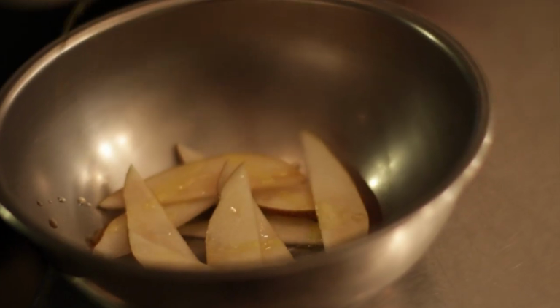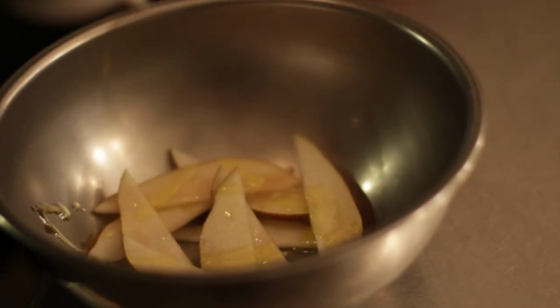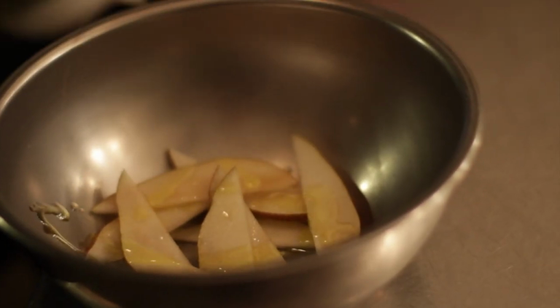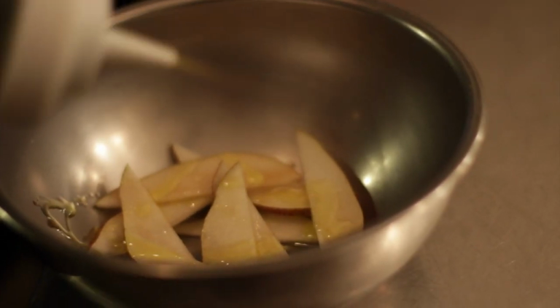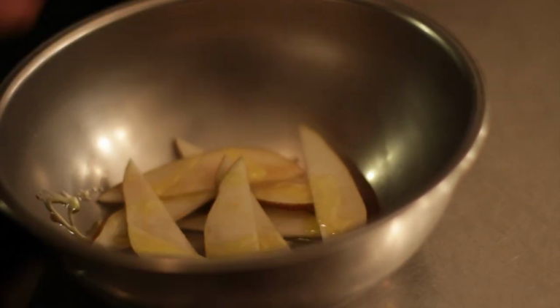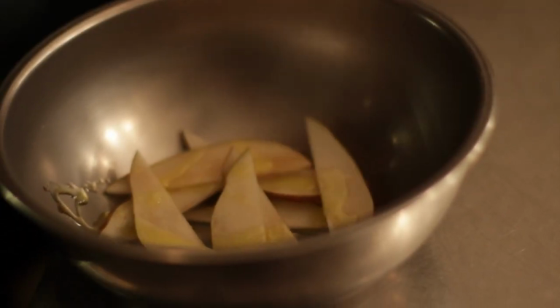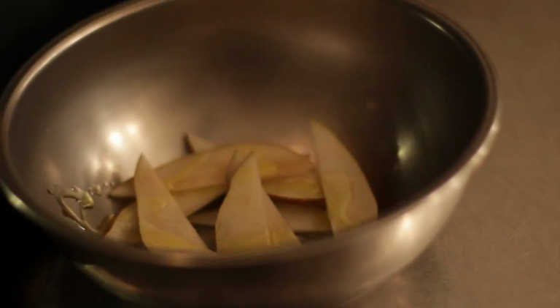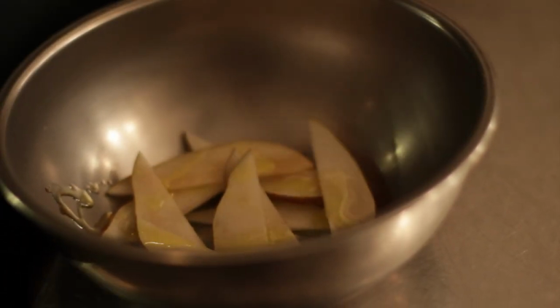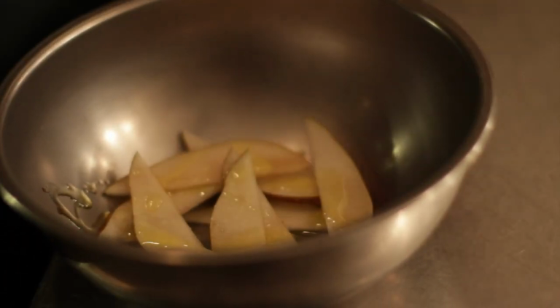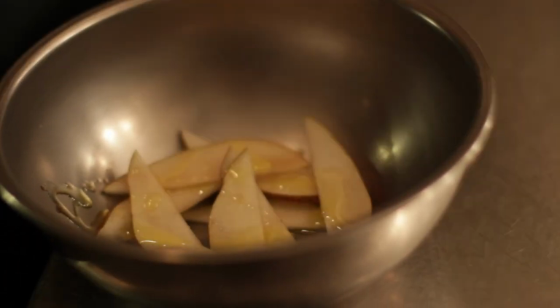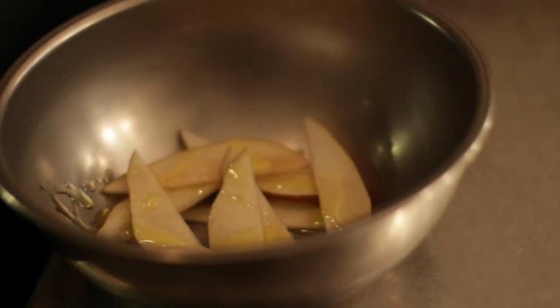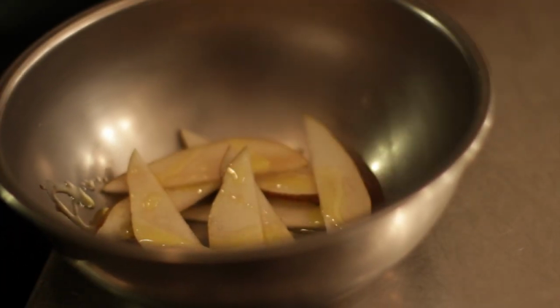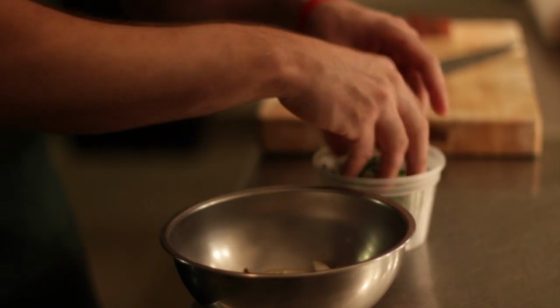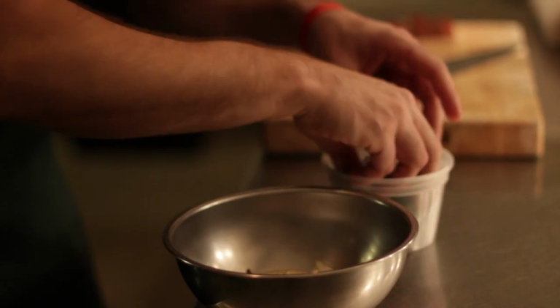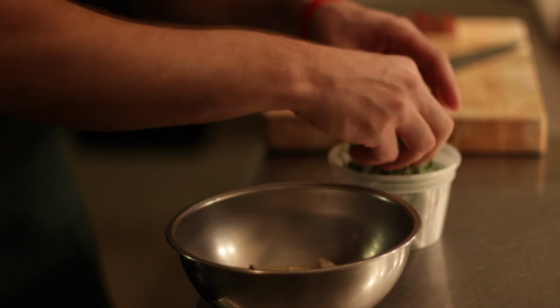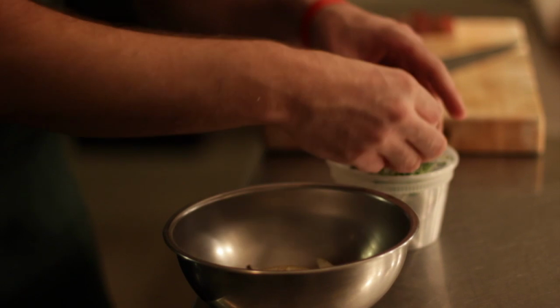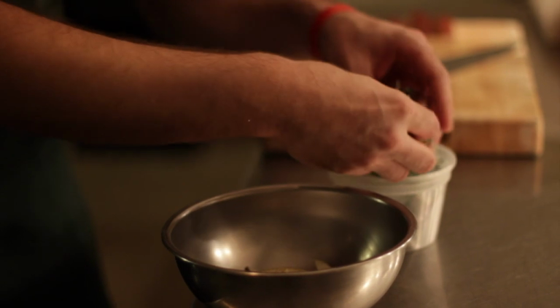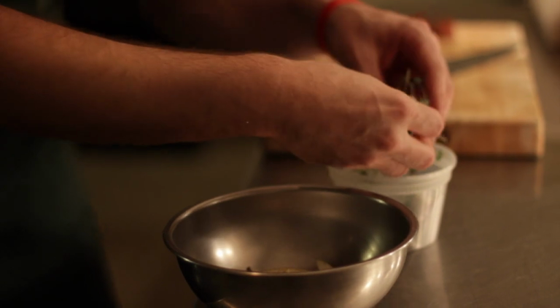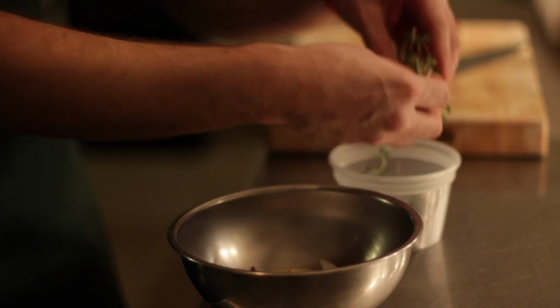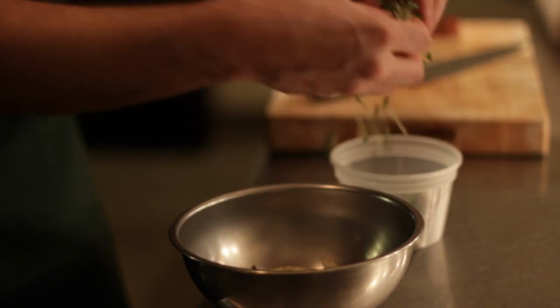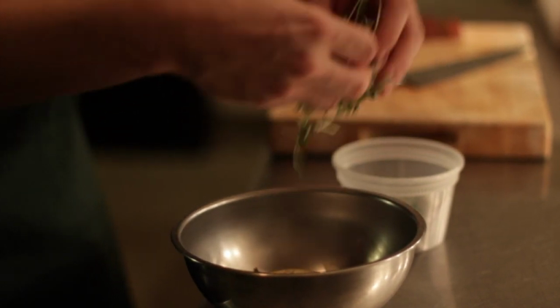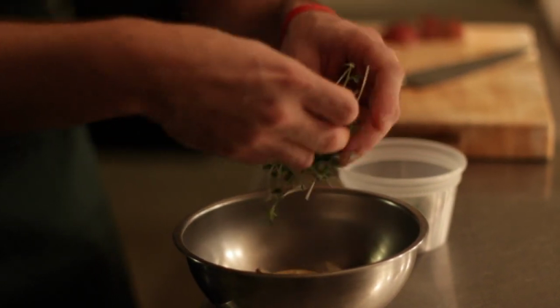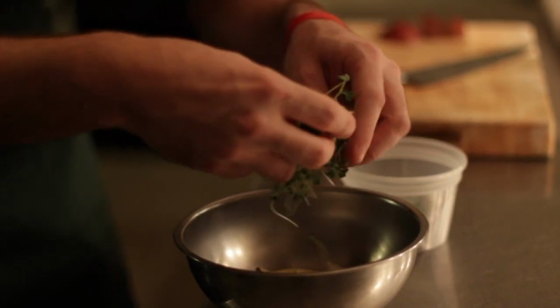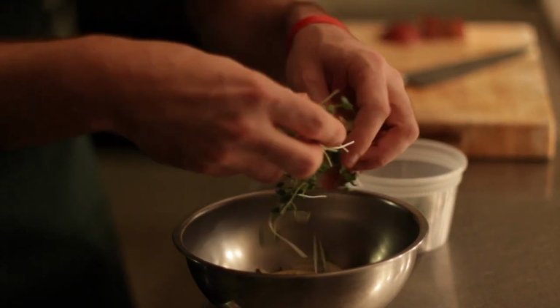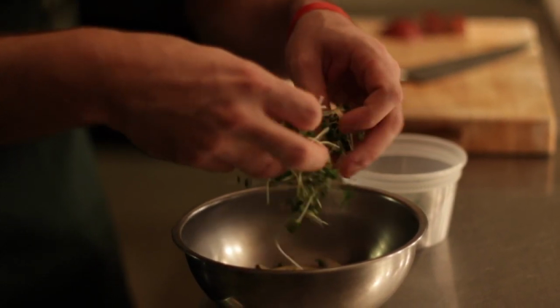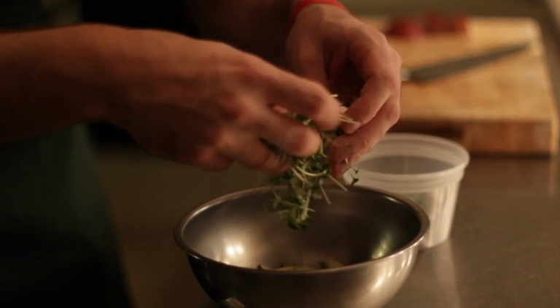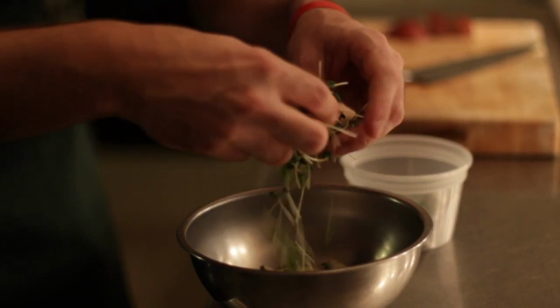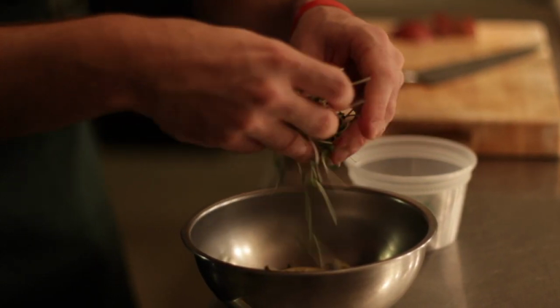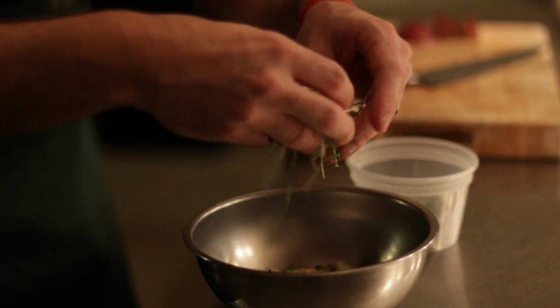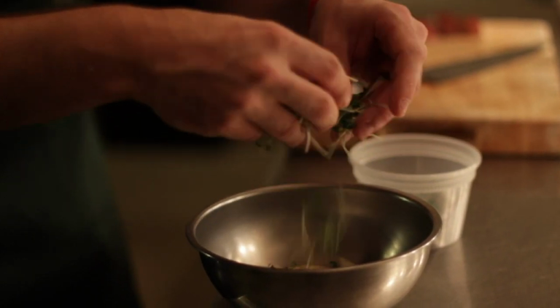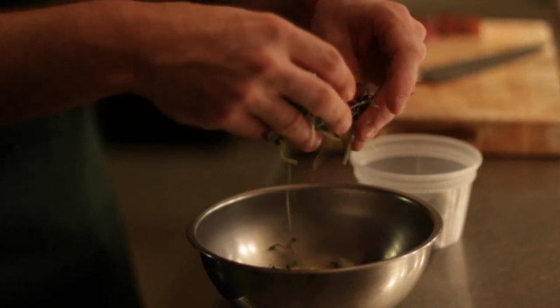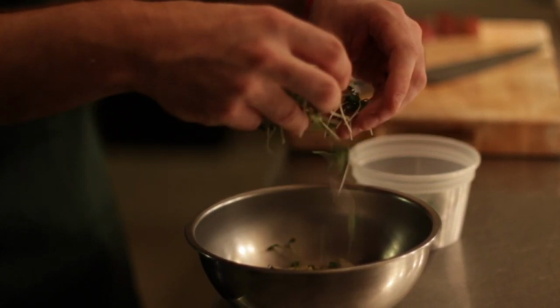The next thing we do is just slice some pears, pull some of the micro-arugula, and make just a little salad.